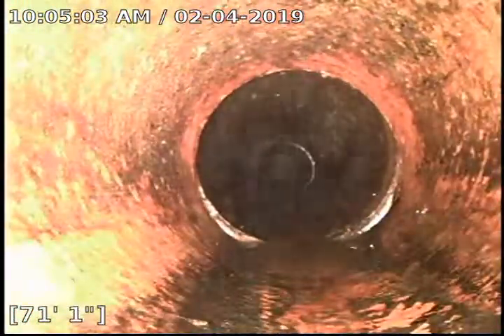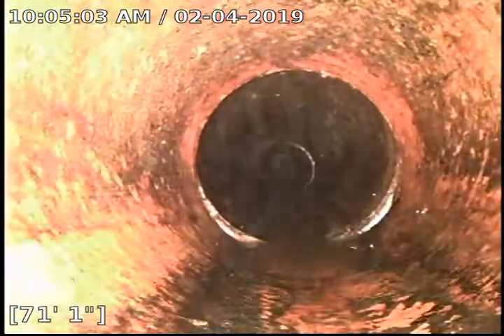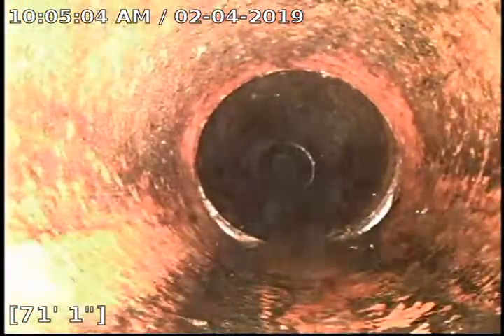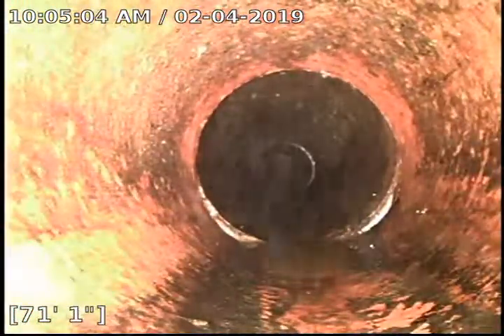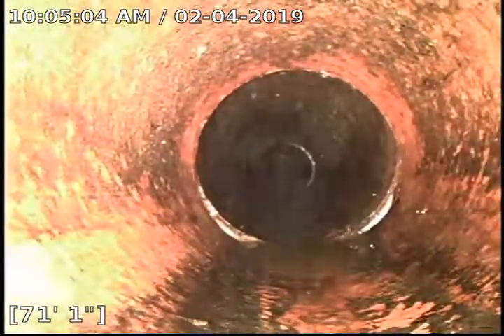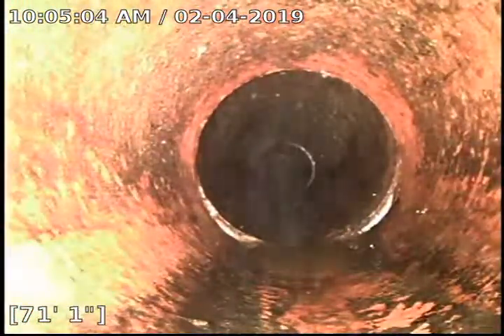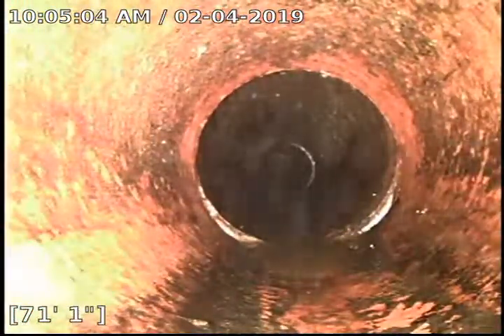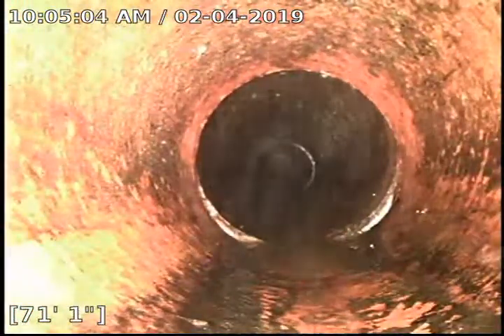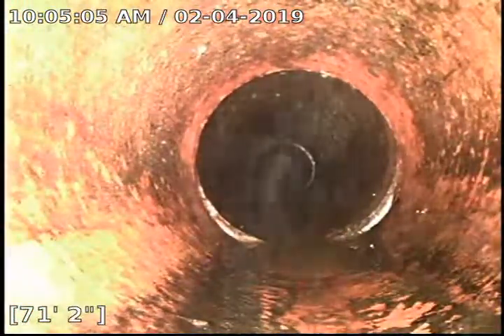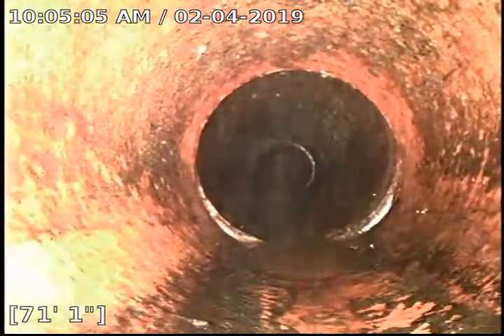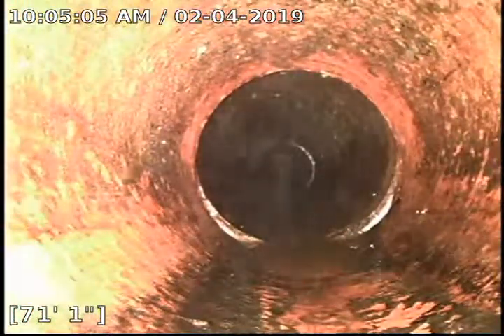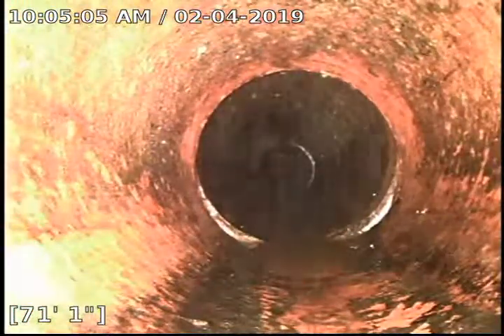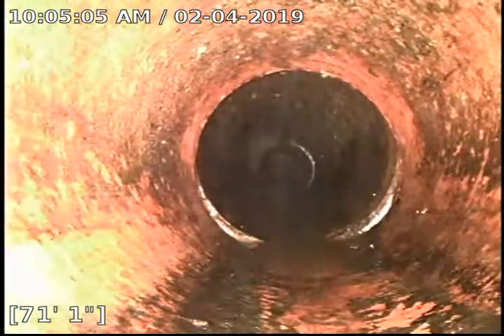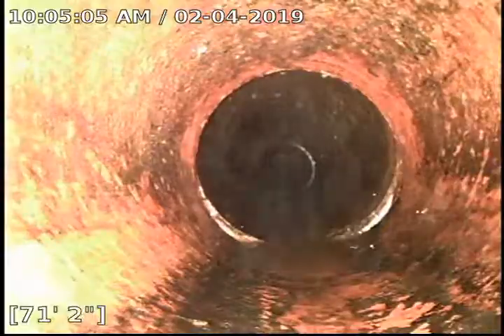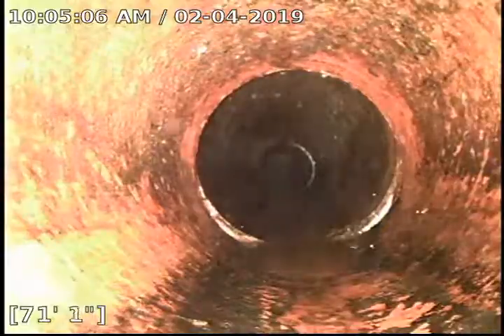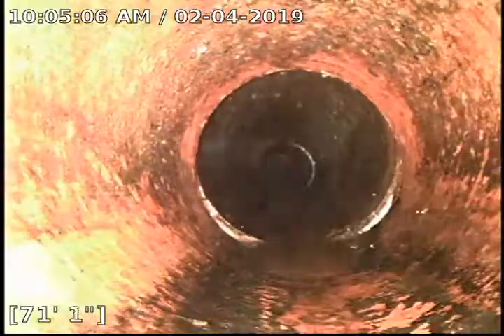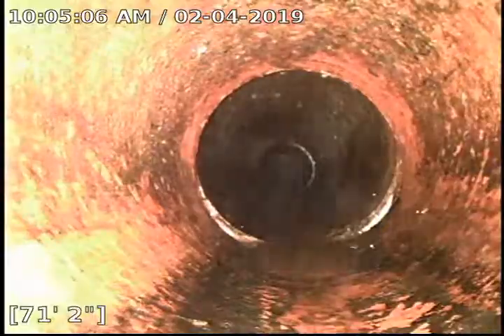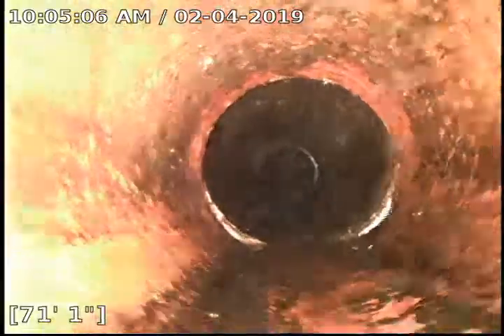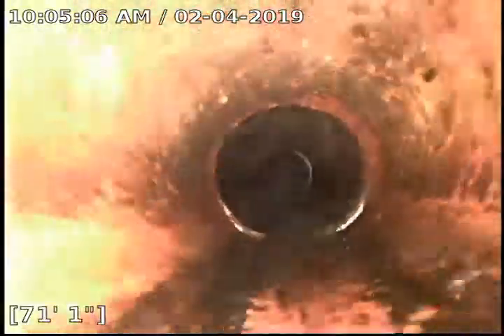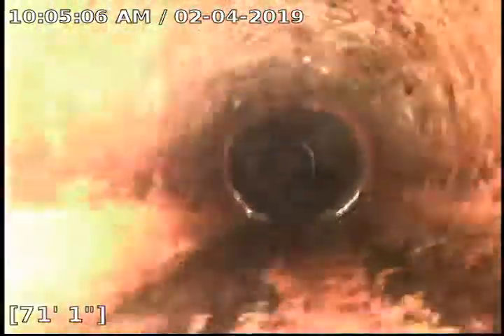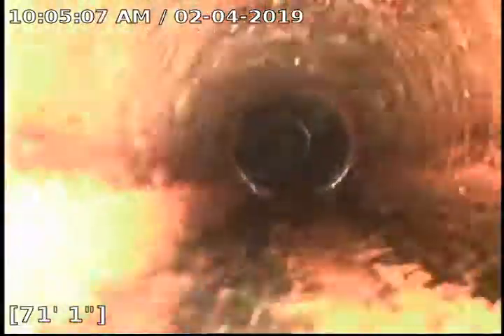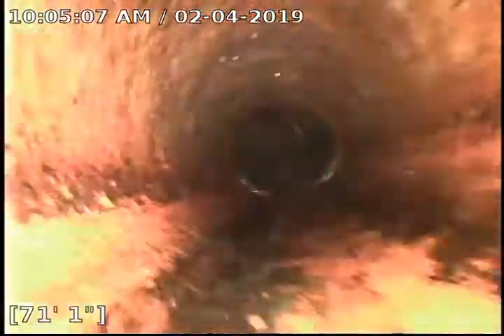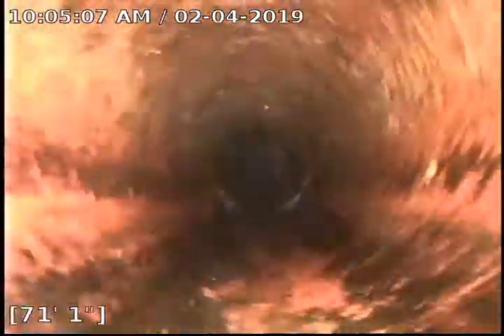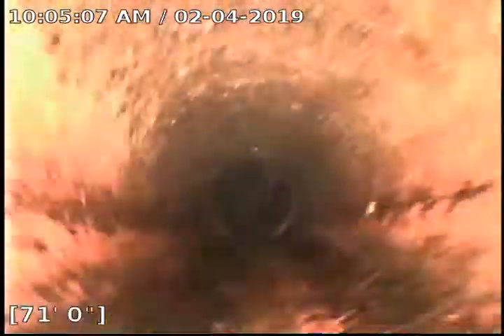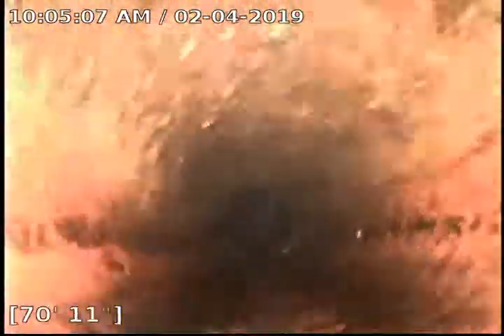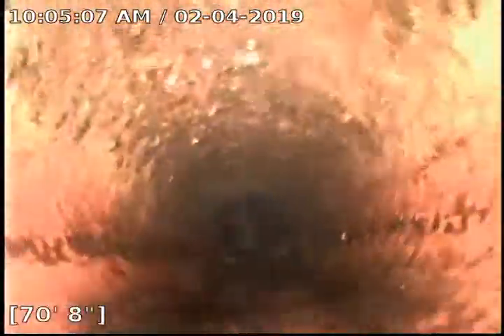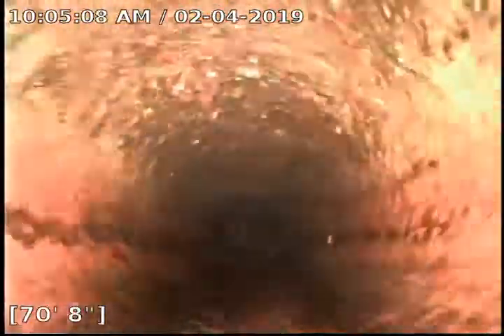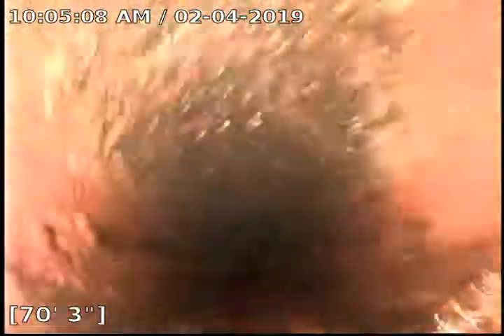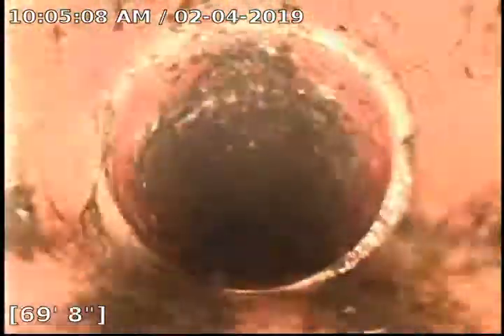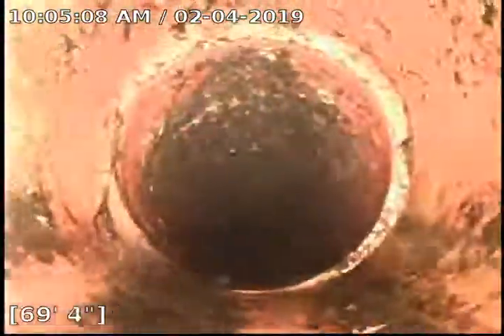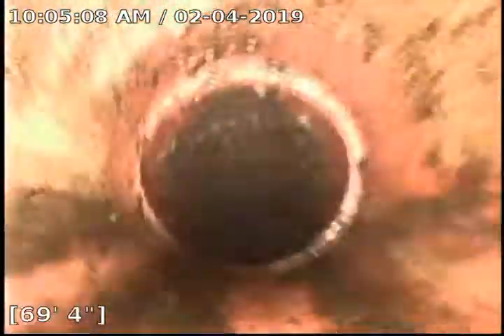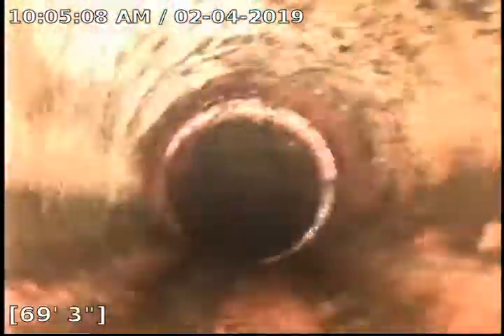You can see here at about 71 feet it looks like the fitting kind of pulled away from each other there, just a little bit.